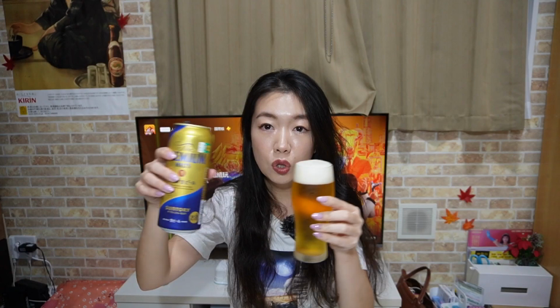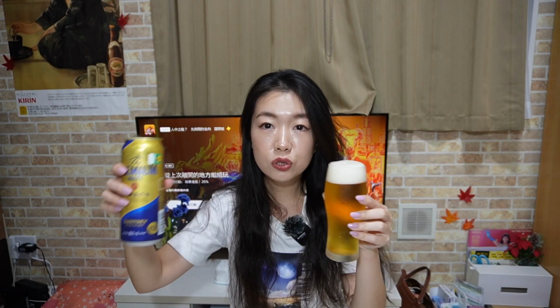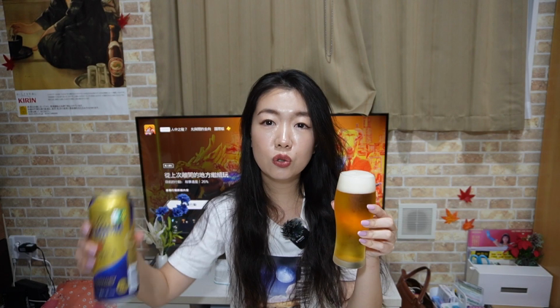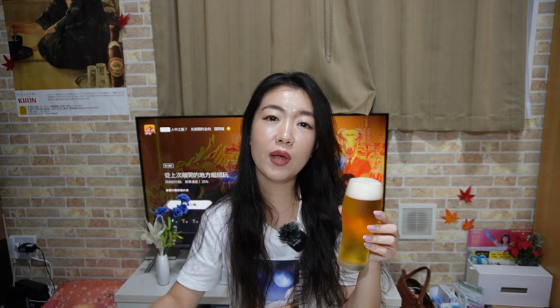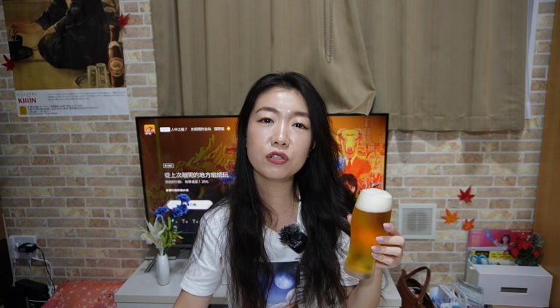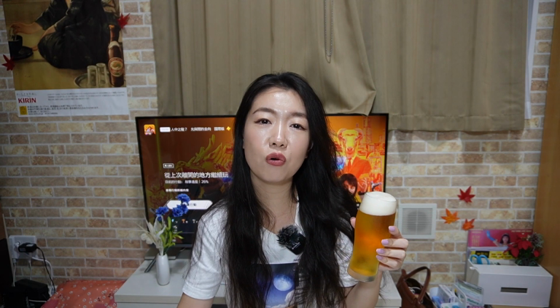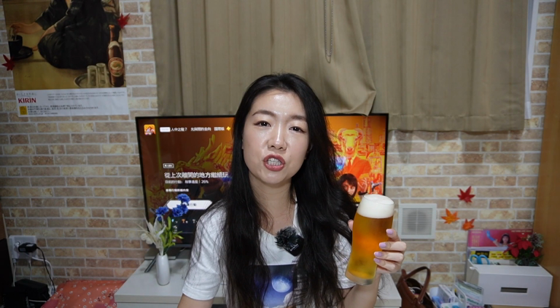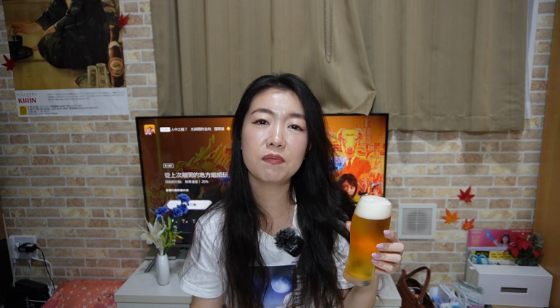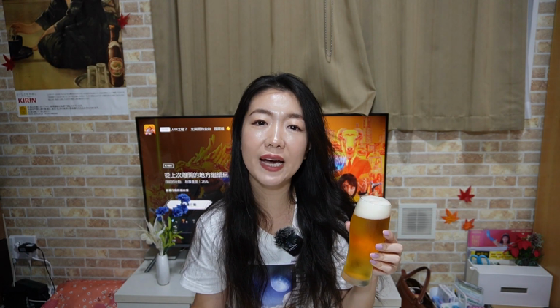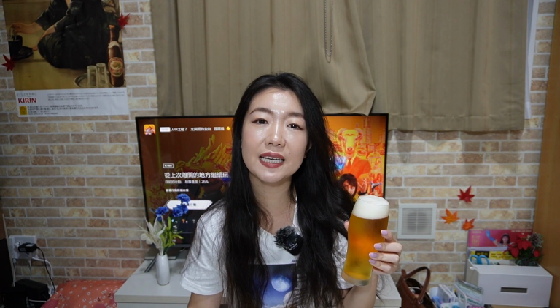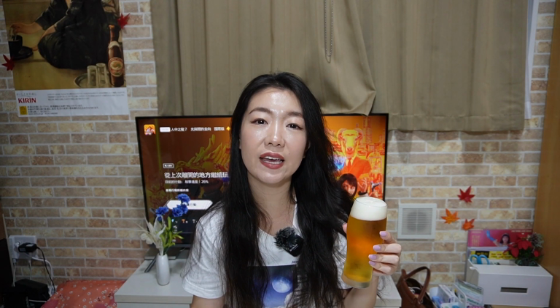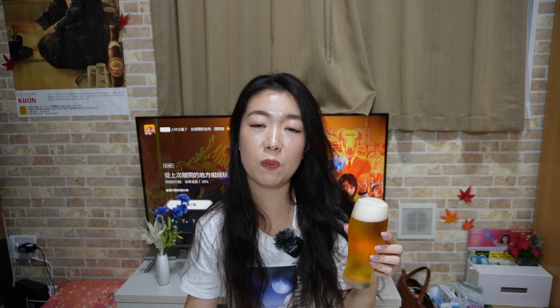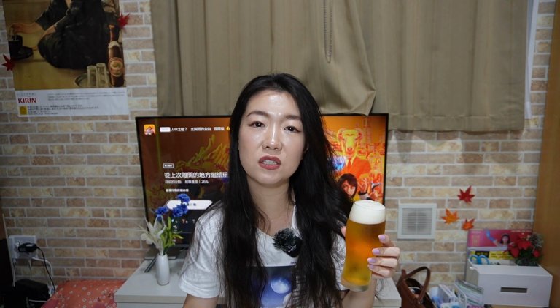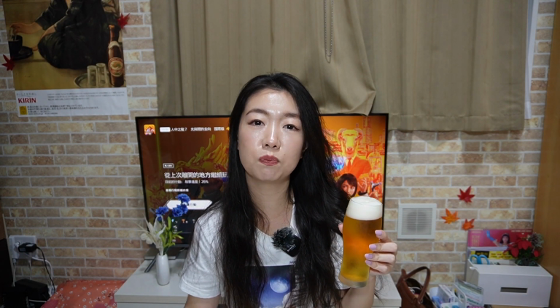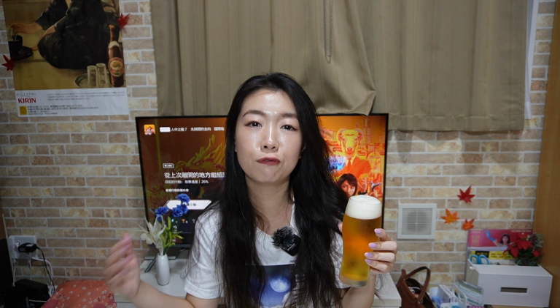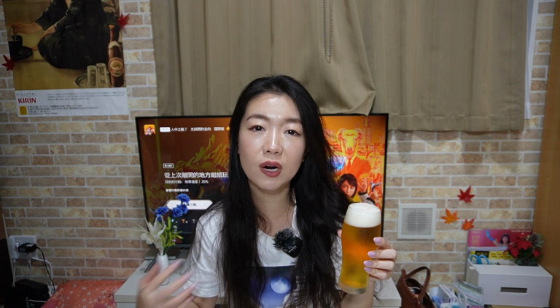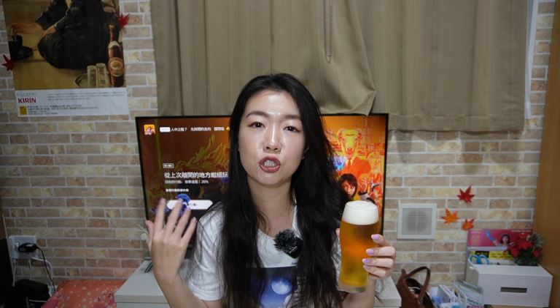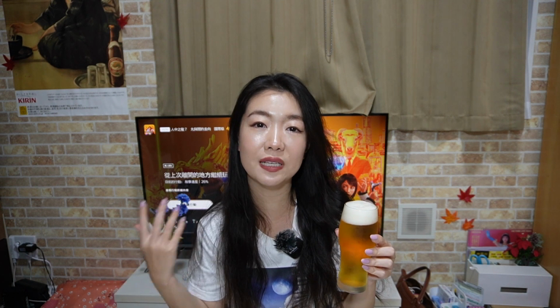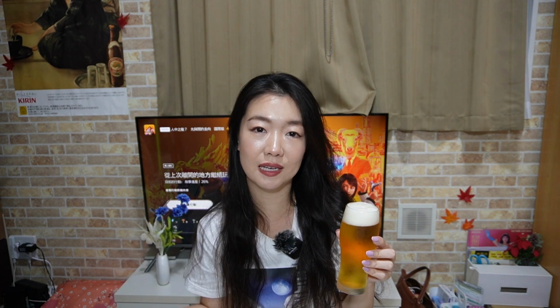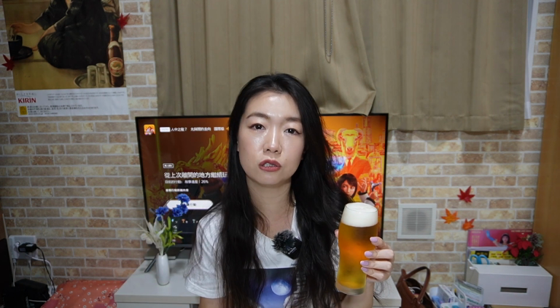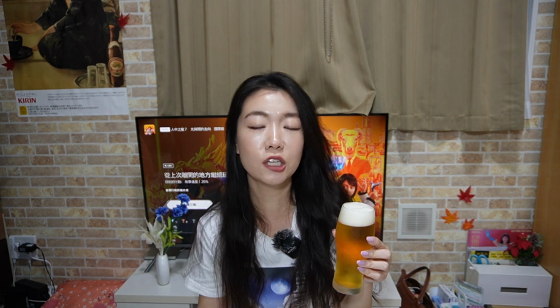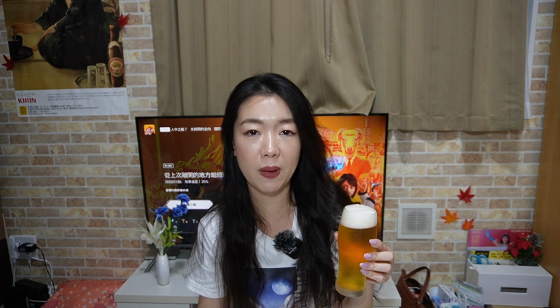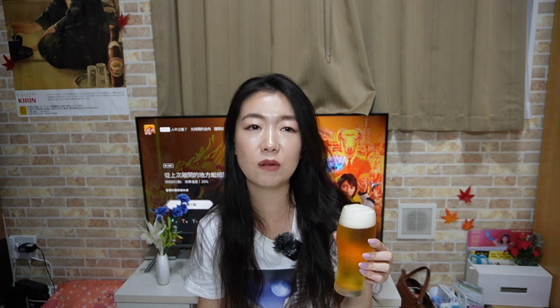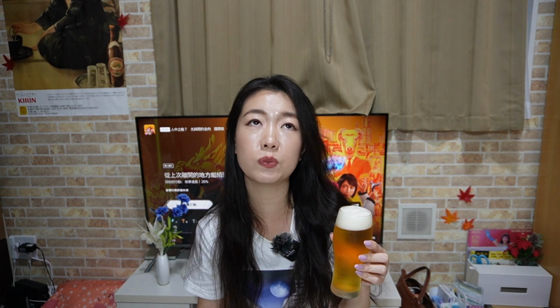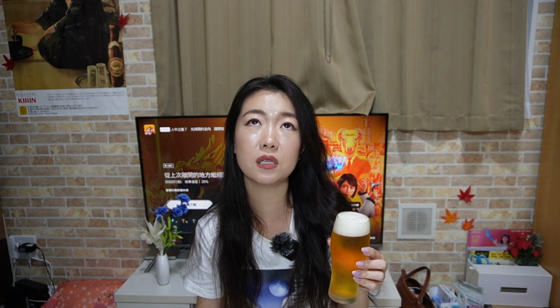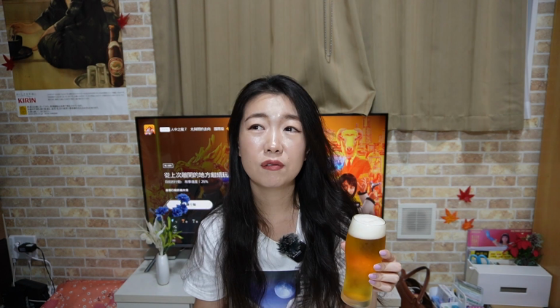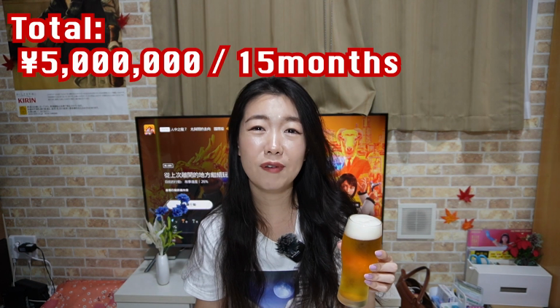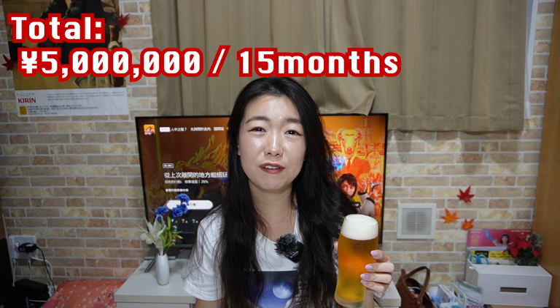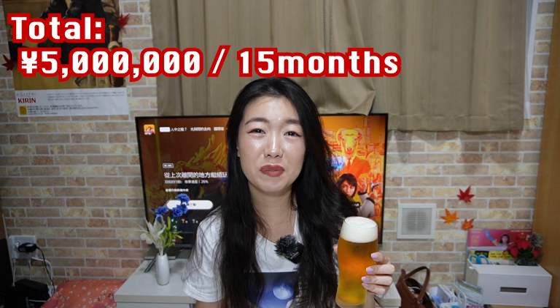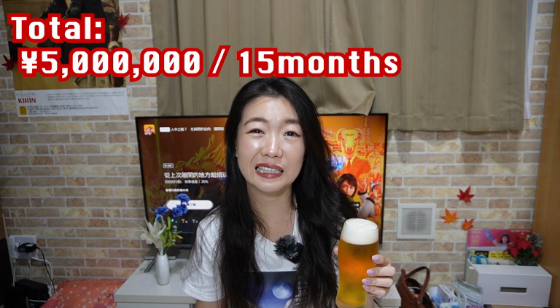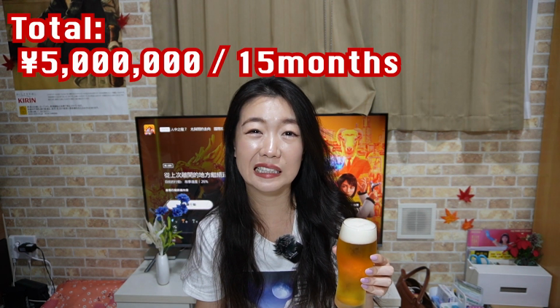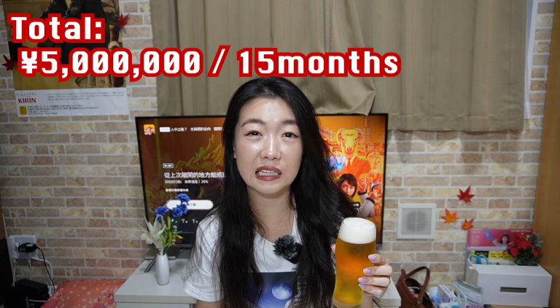So to answer your question, my total expense before I truly settled in Japan would be around 5 million yen.